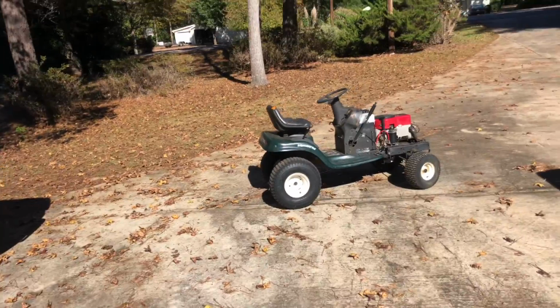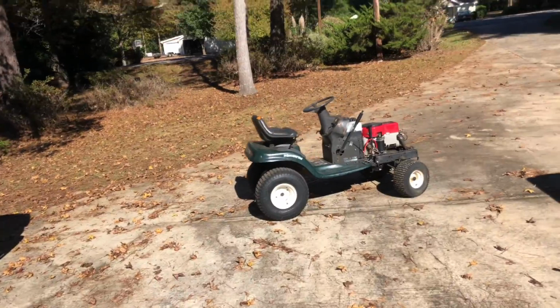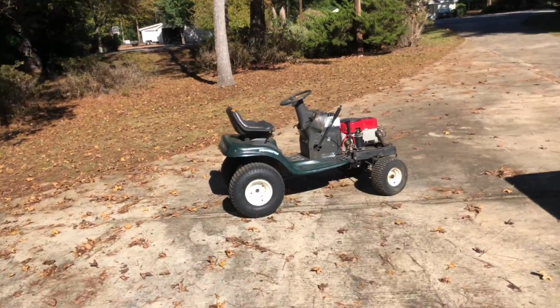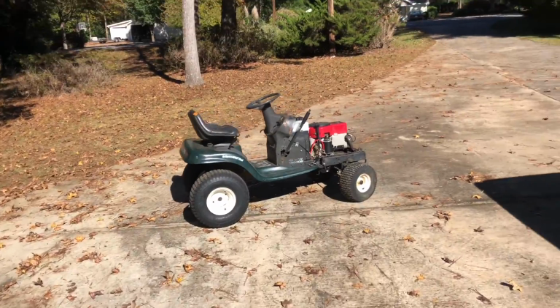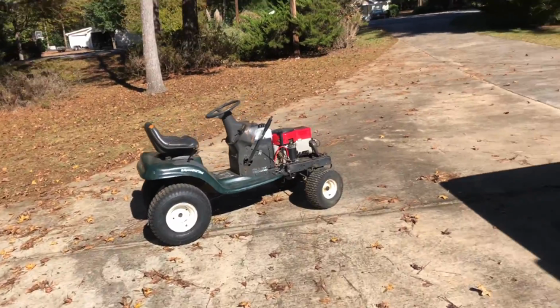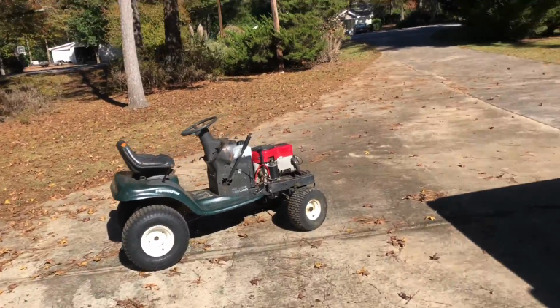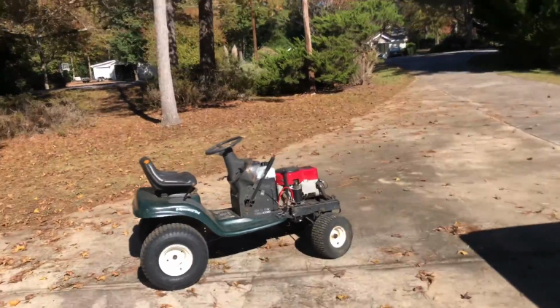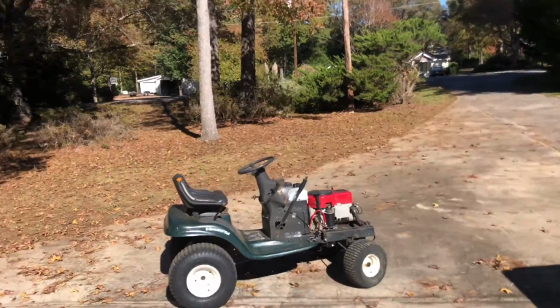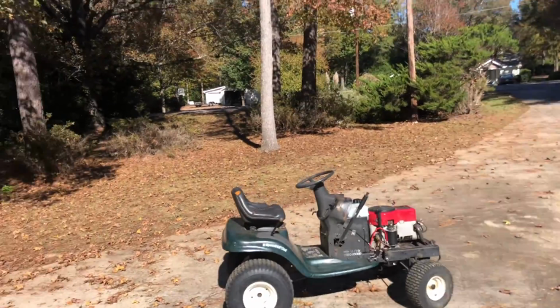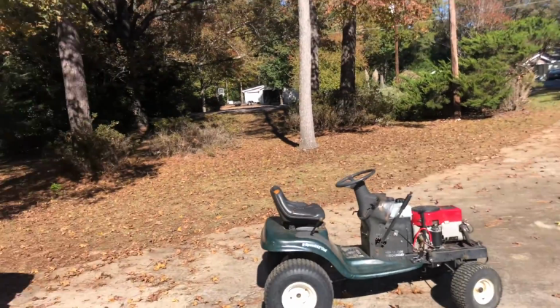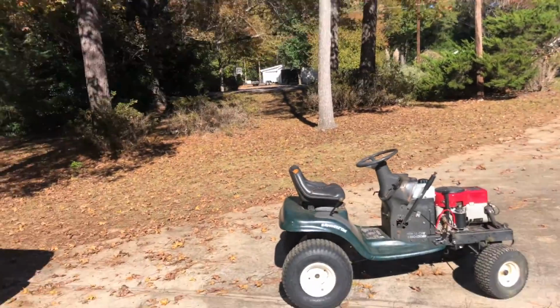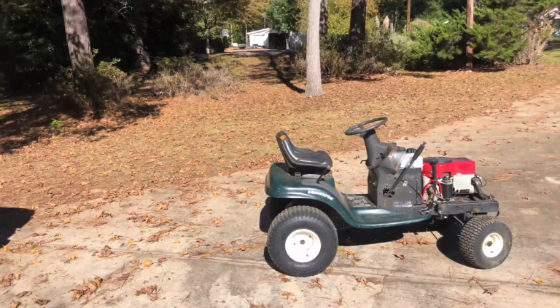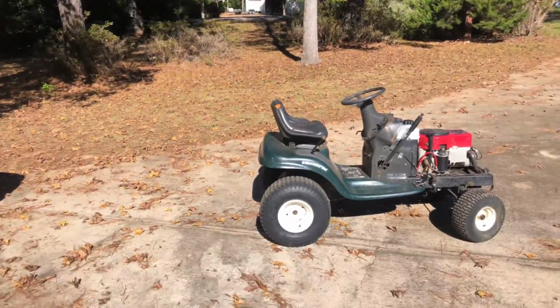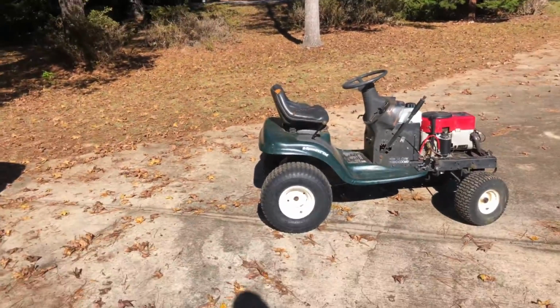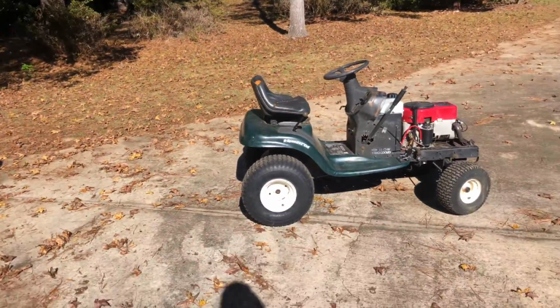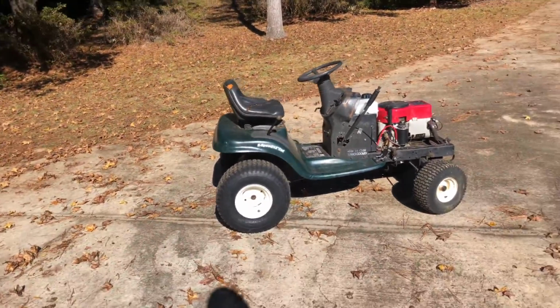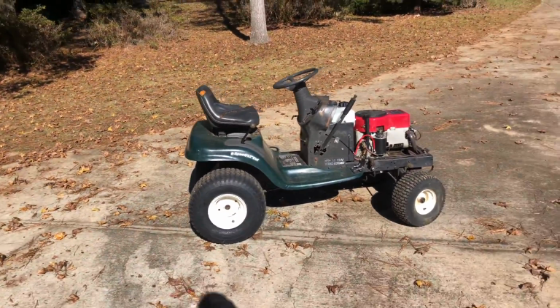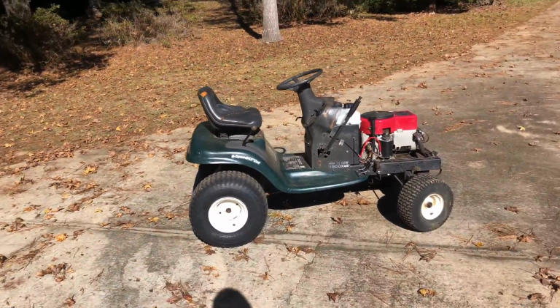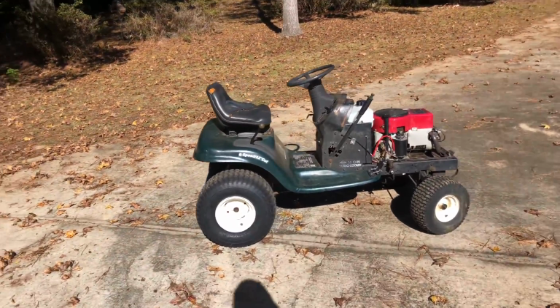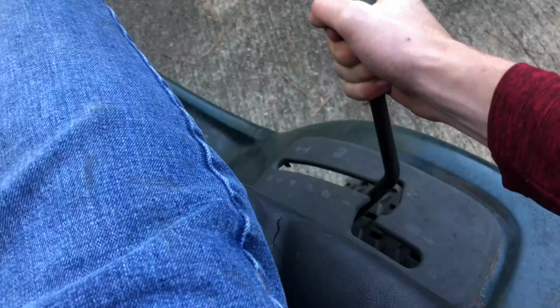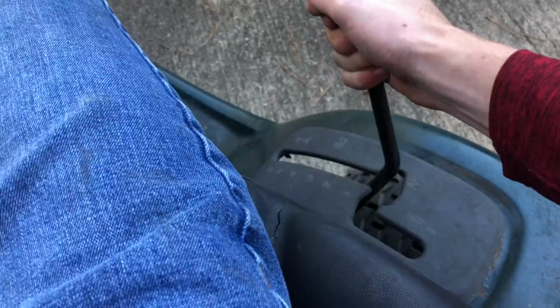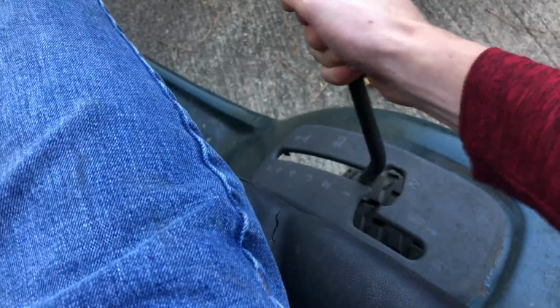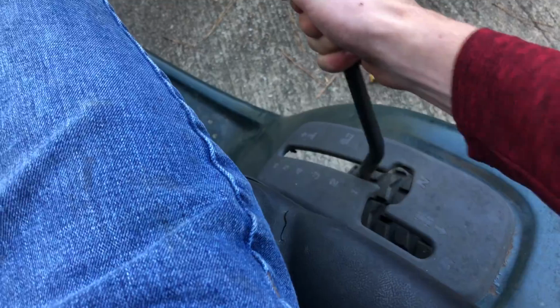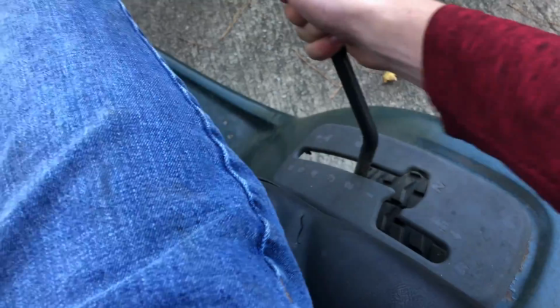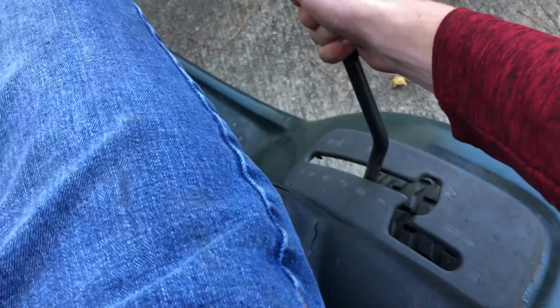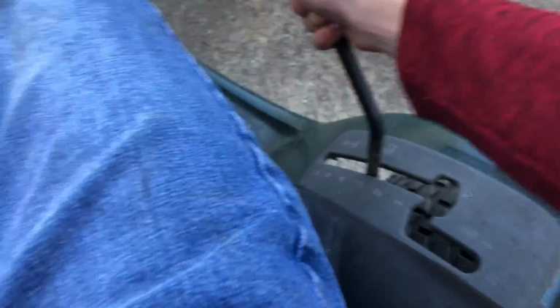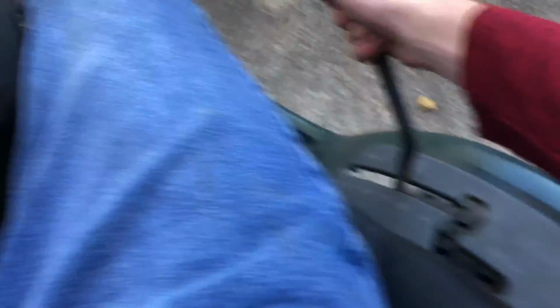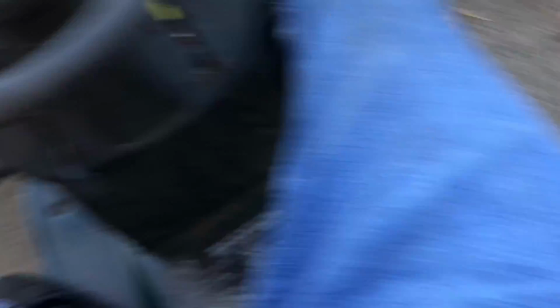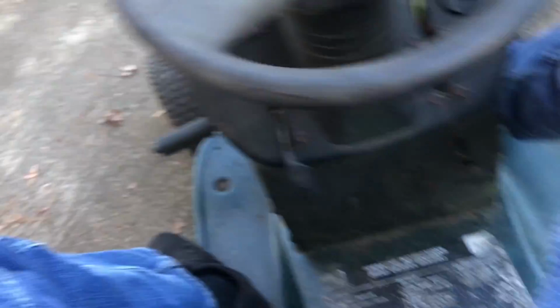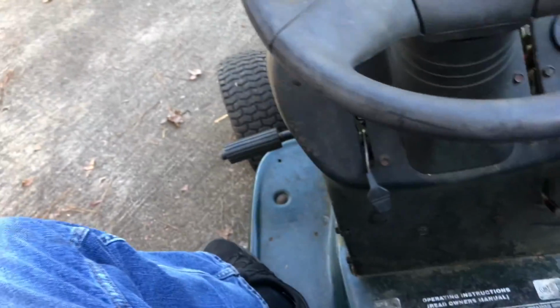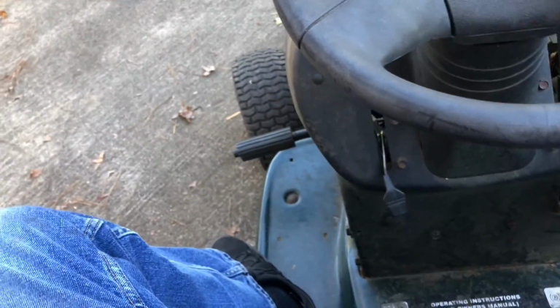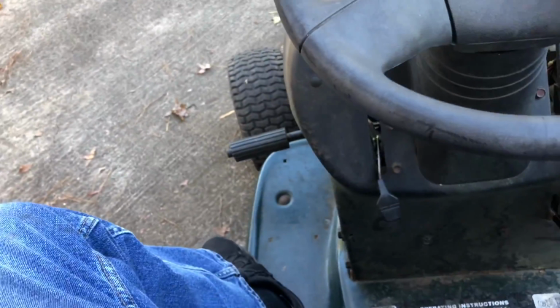It's daytime now. Let's take the mower down the road and see what it'll do.